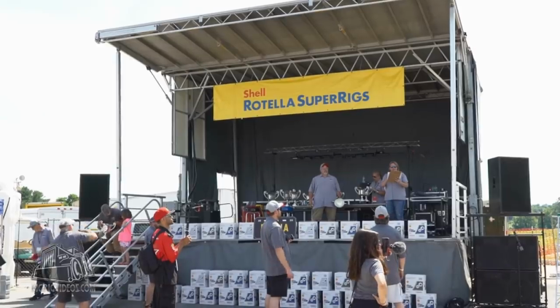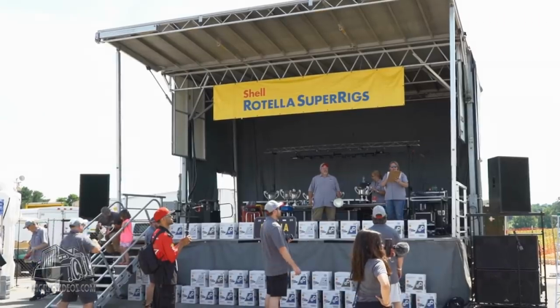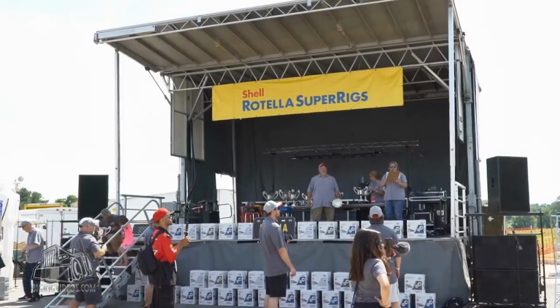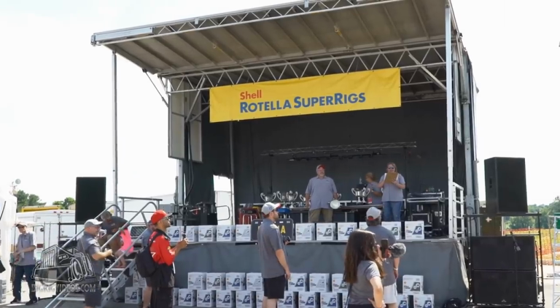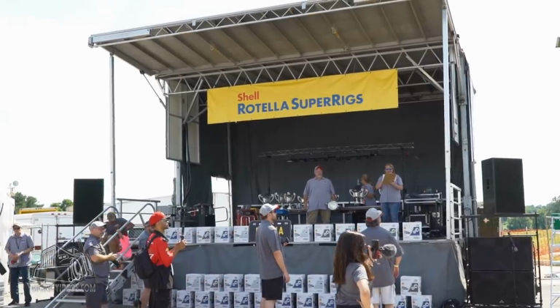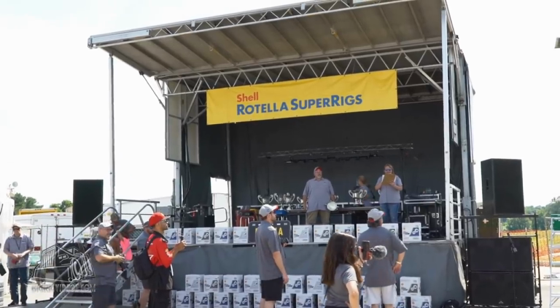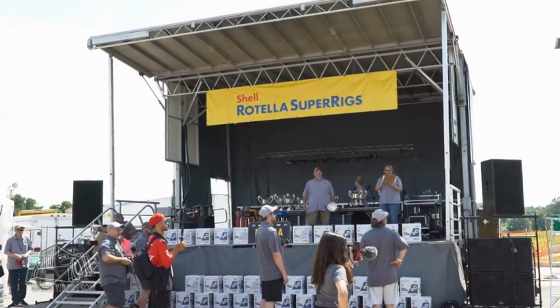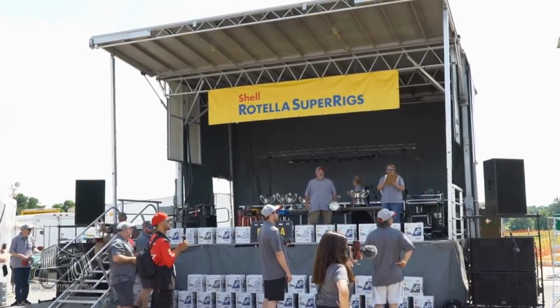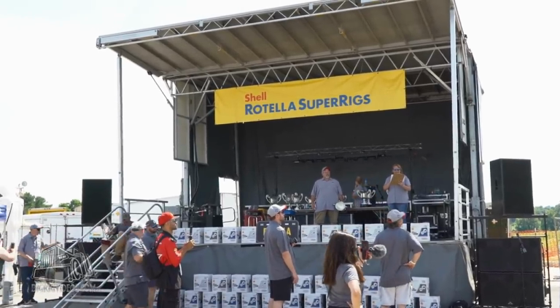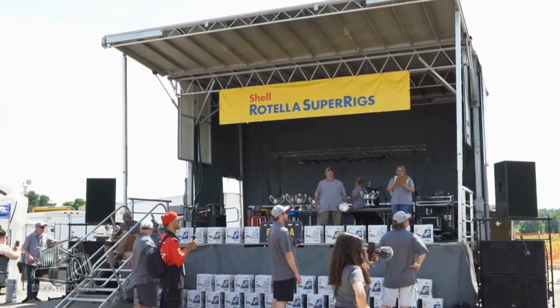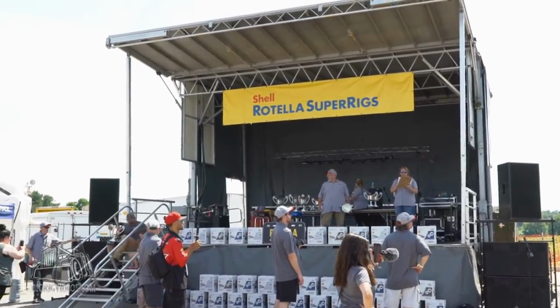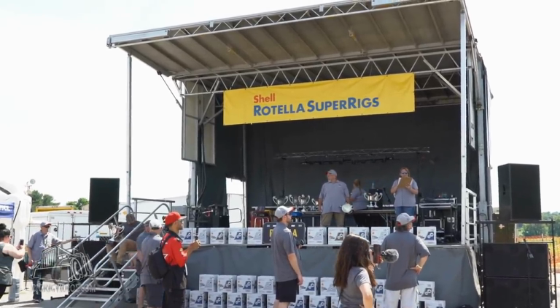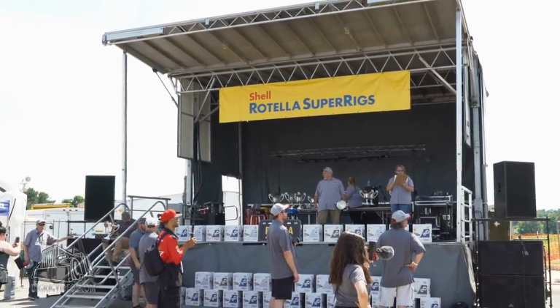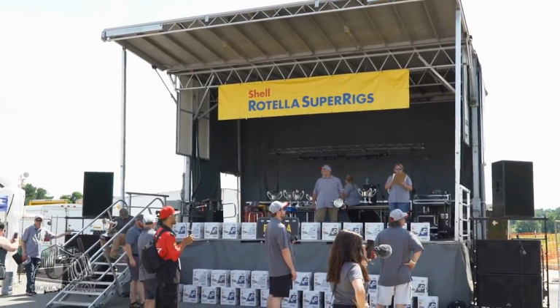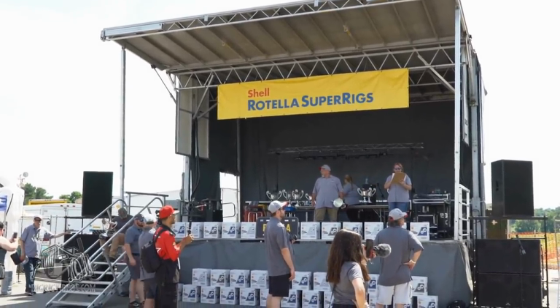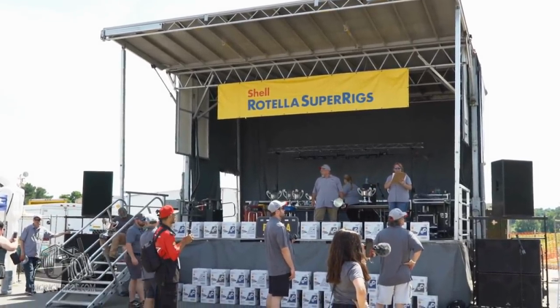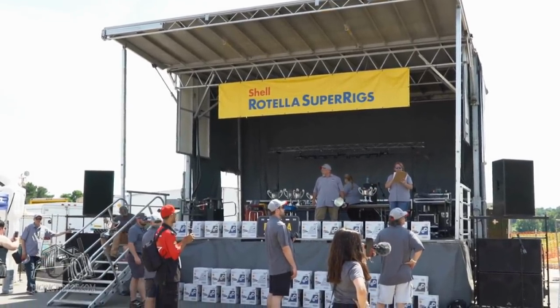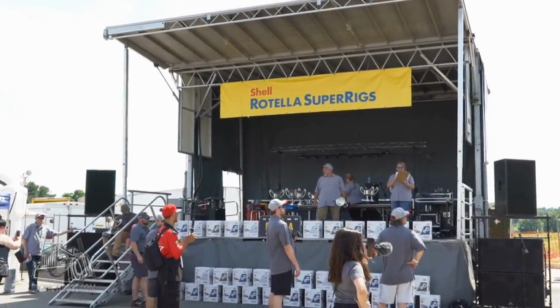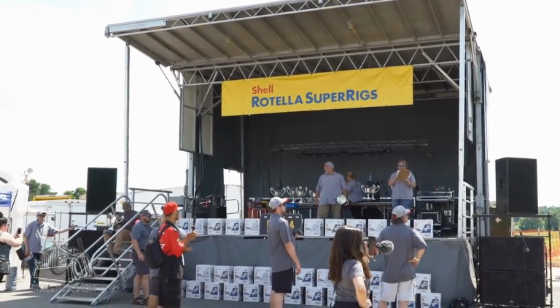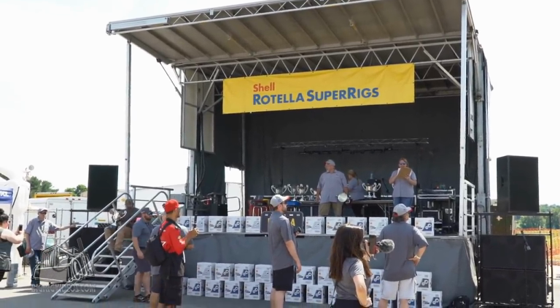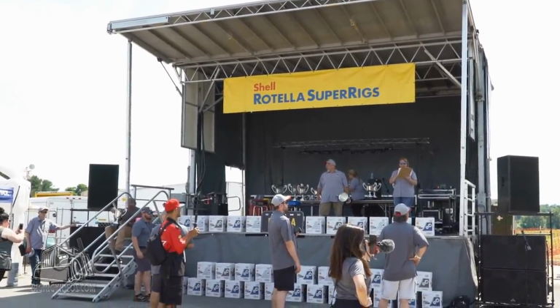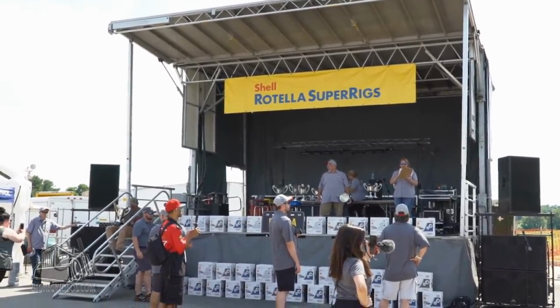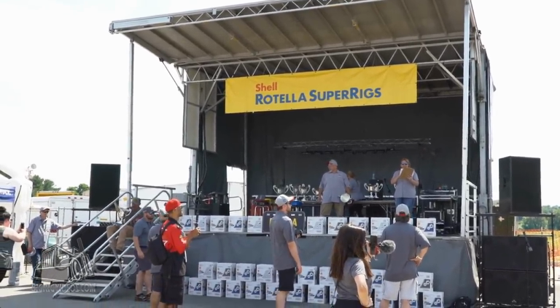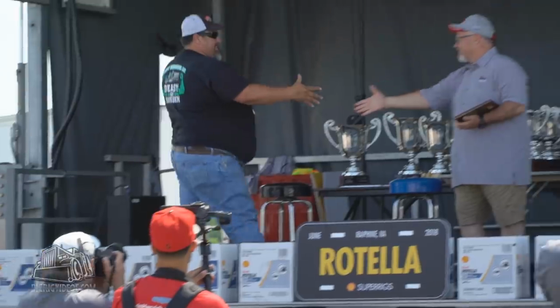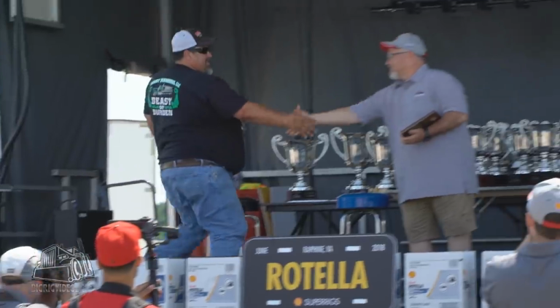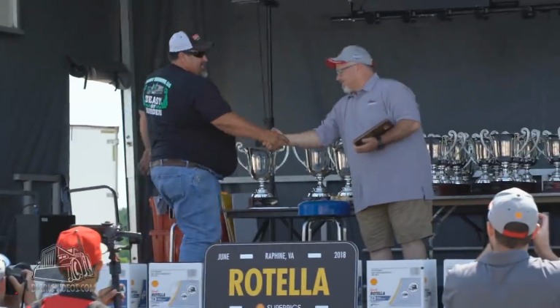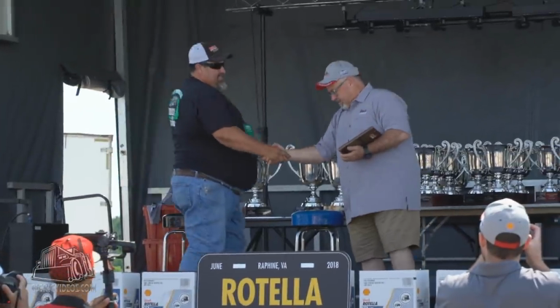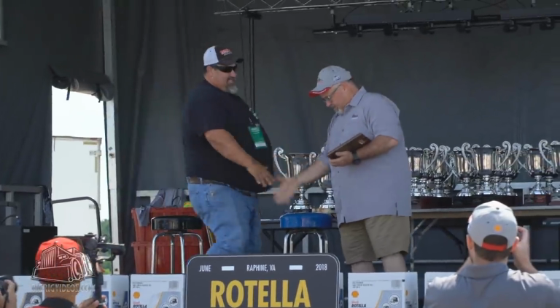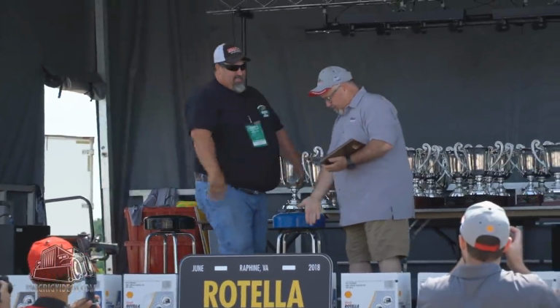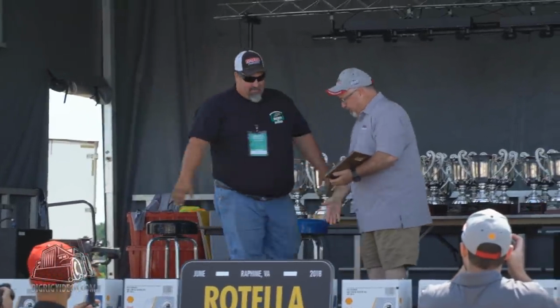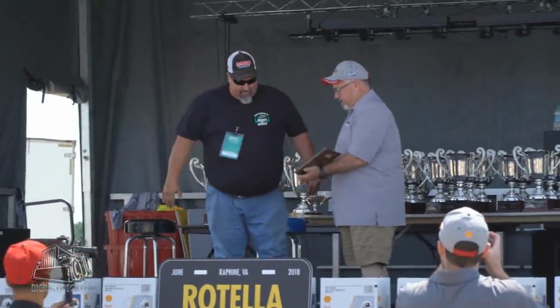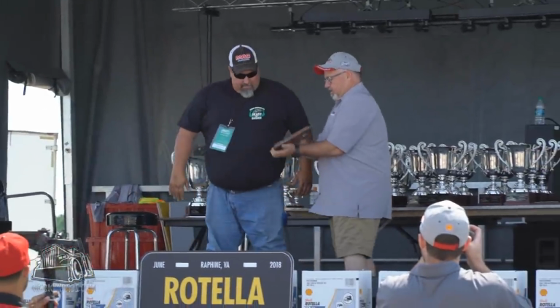Our next specialty category award is for best chrome — truck number 25, Randy Manning.